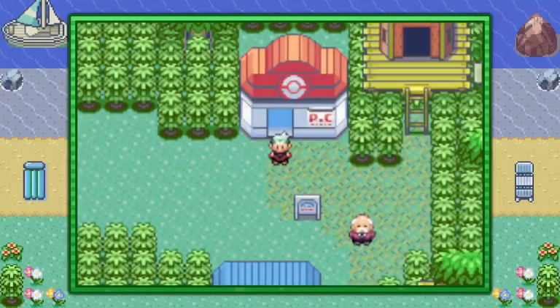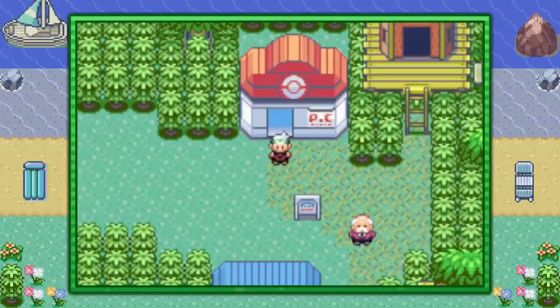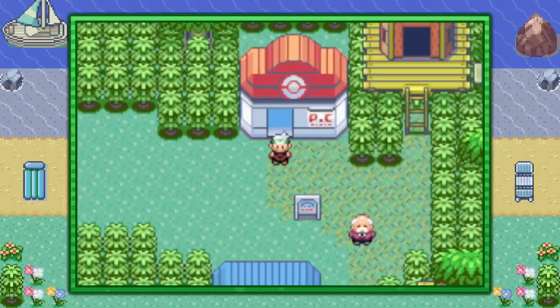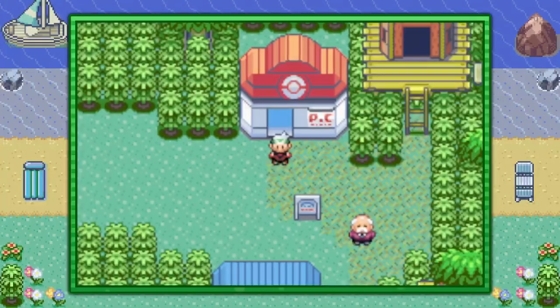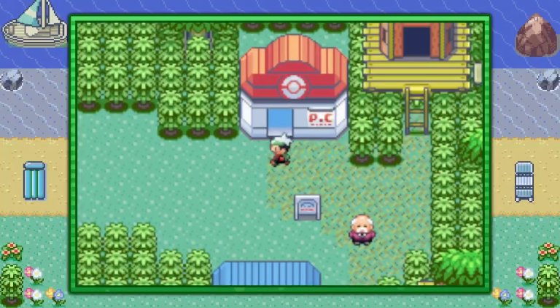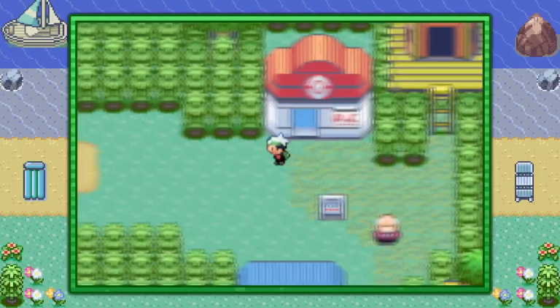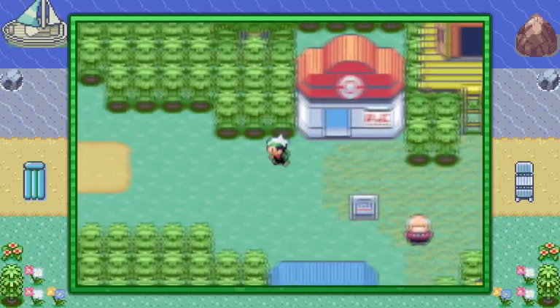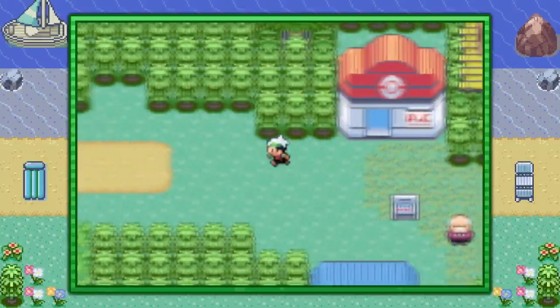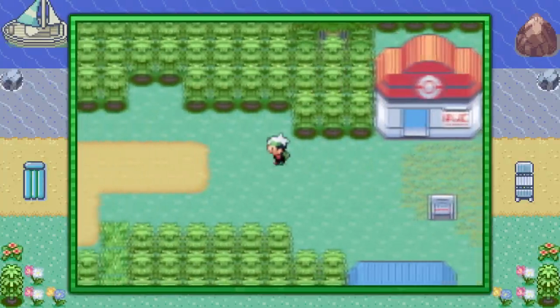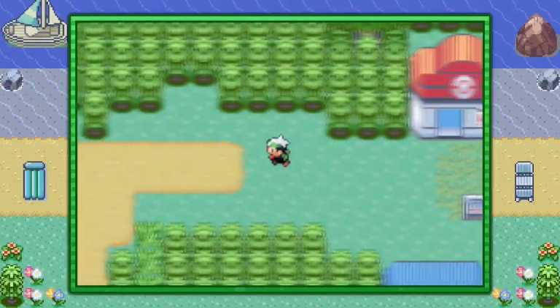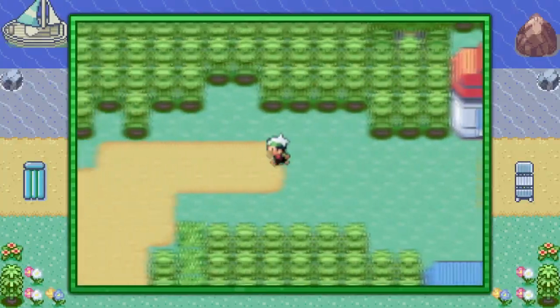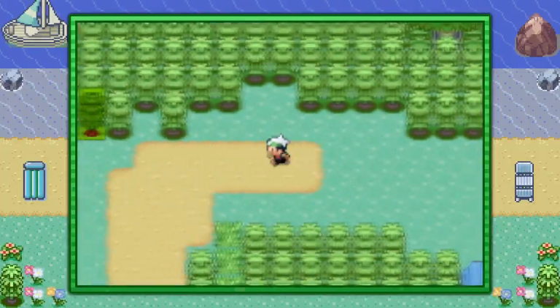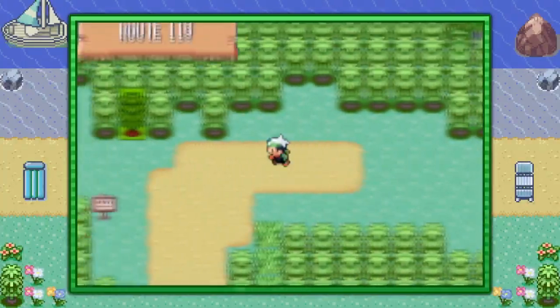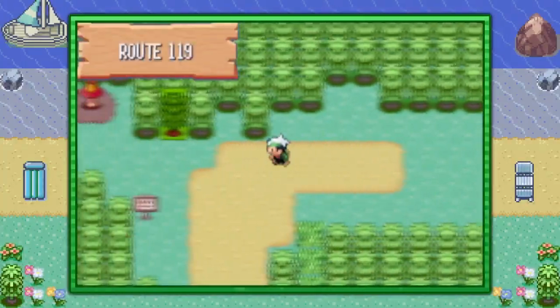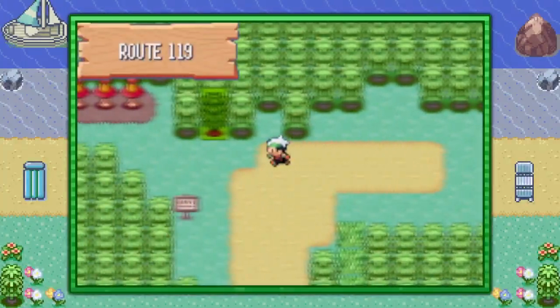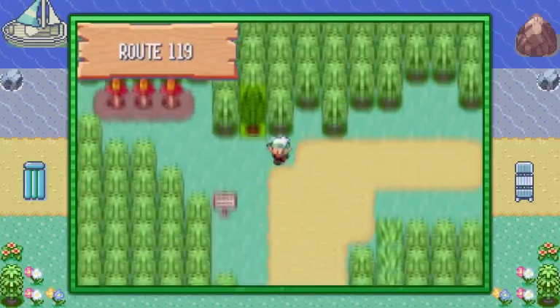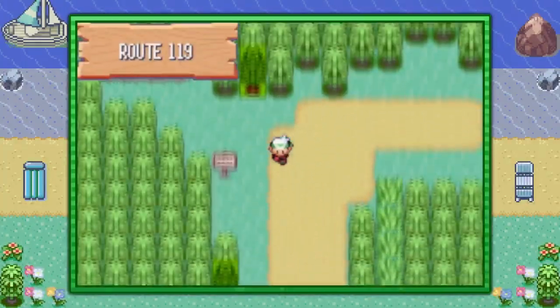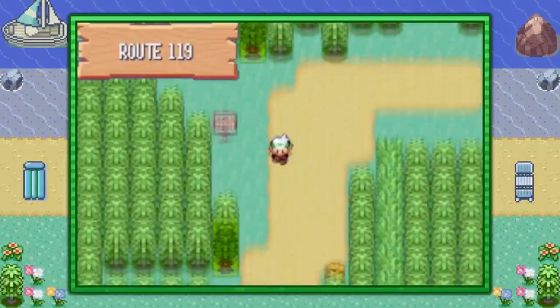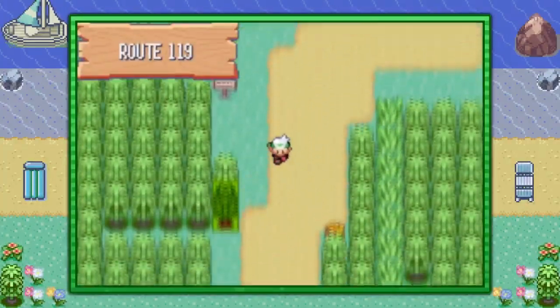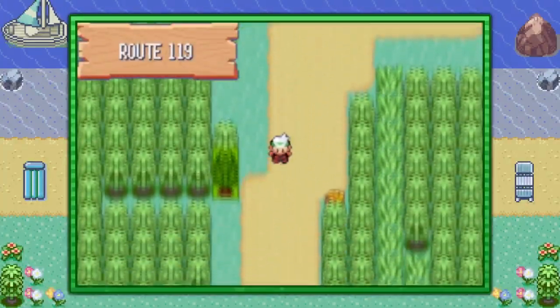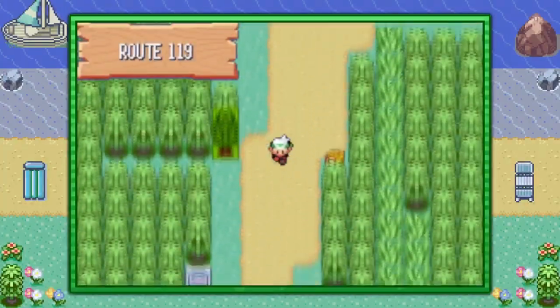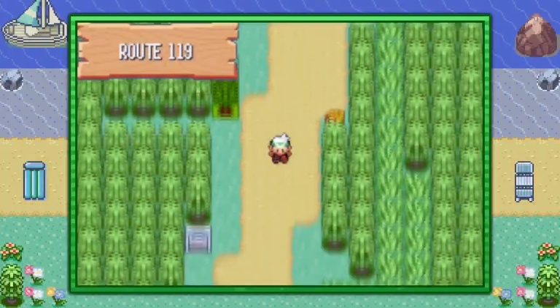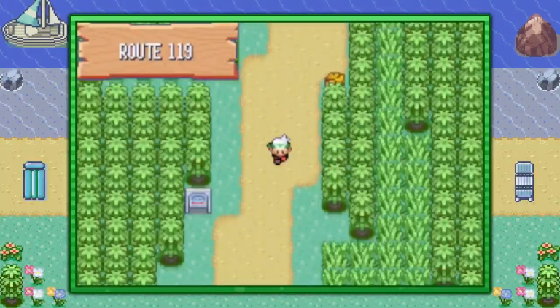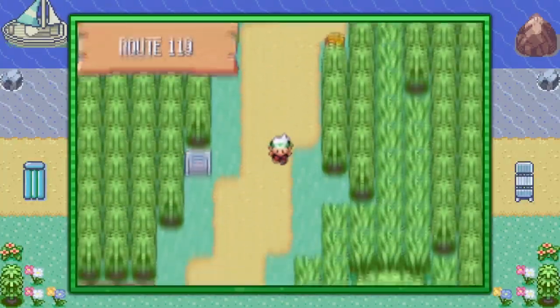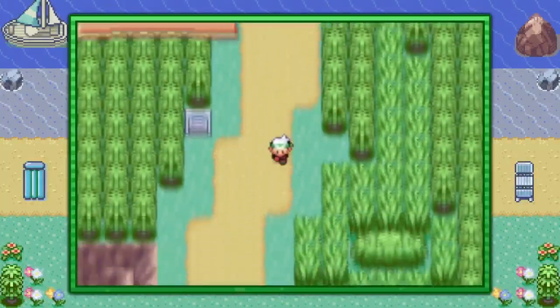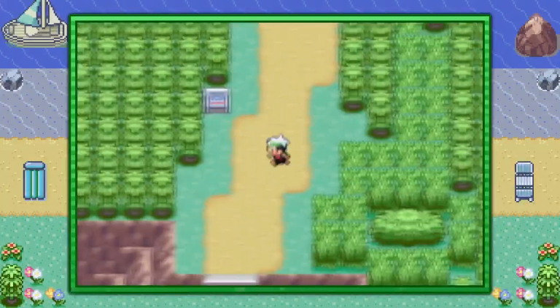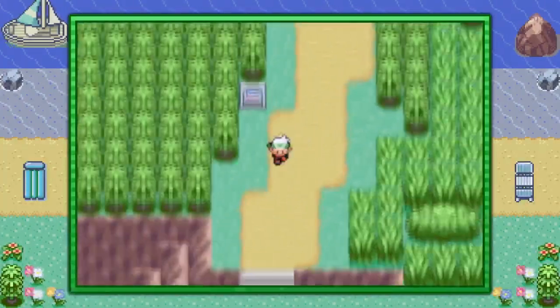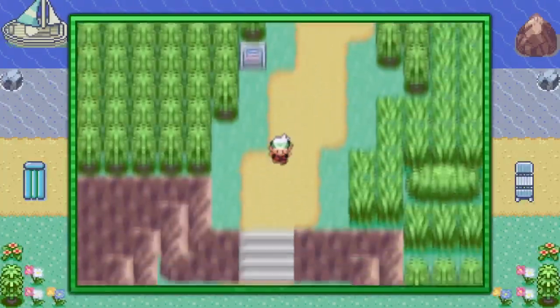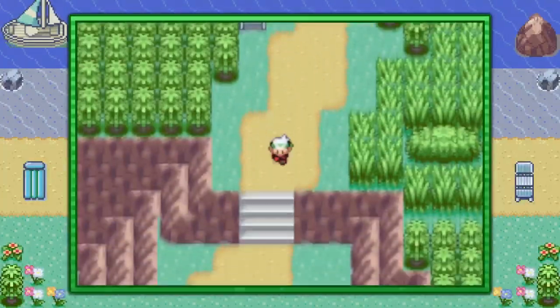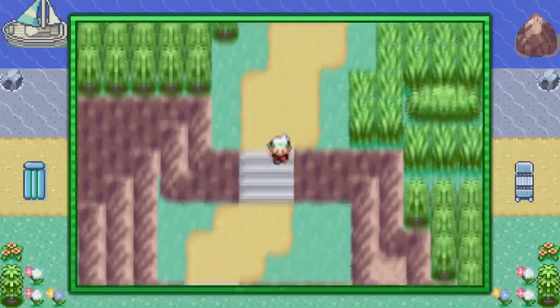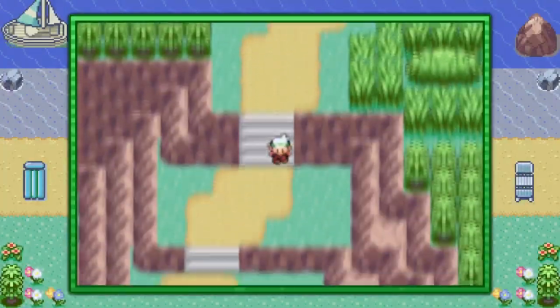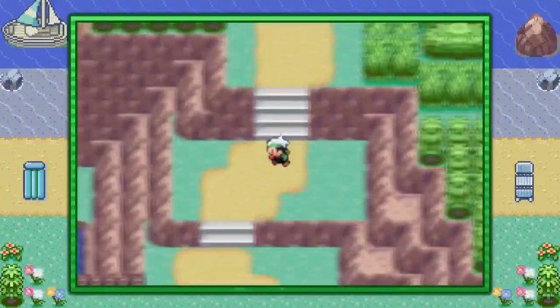From the Pokemon Center here in Fortree, make your way to the left into Route 119 and follow the dirt road all the way down to the river.